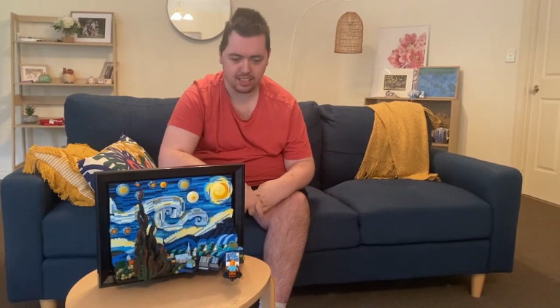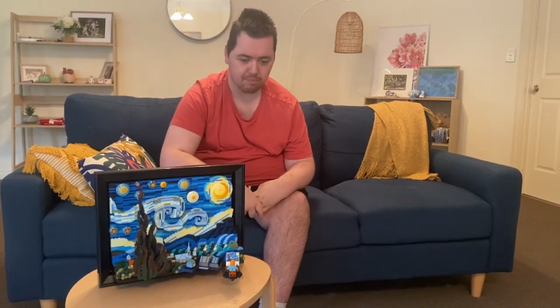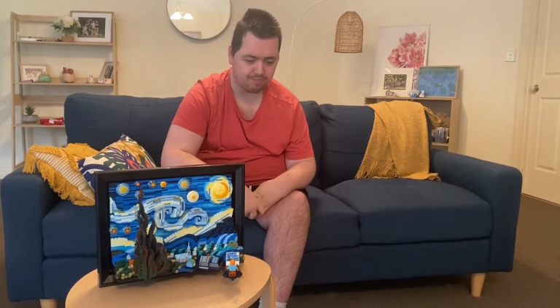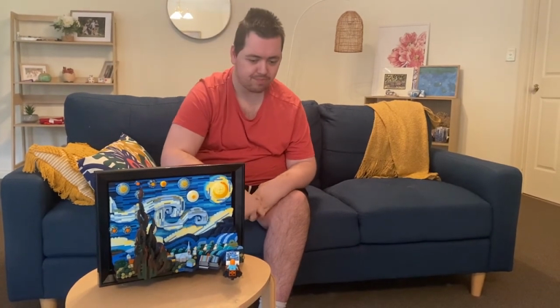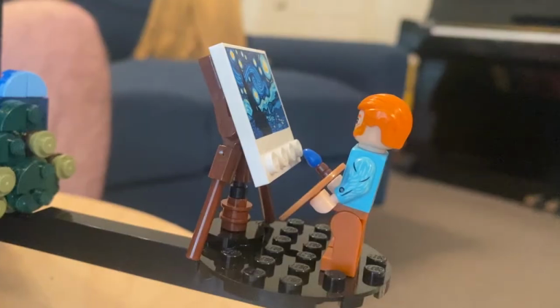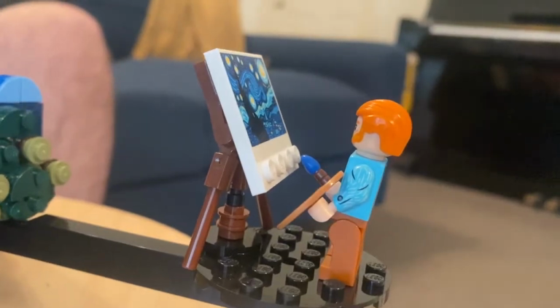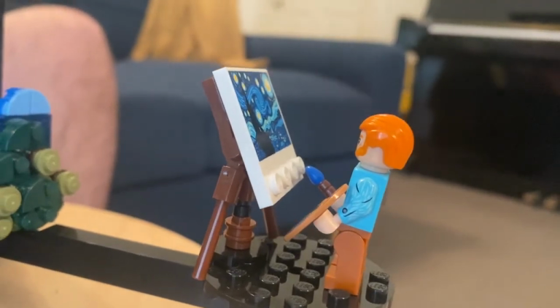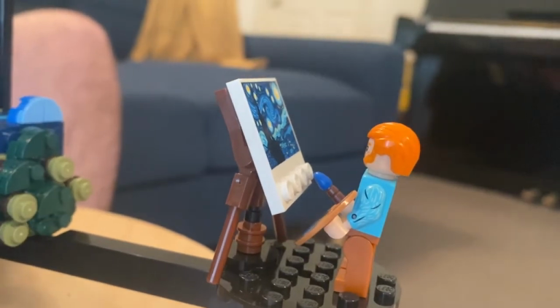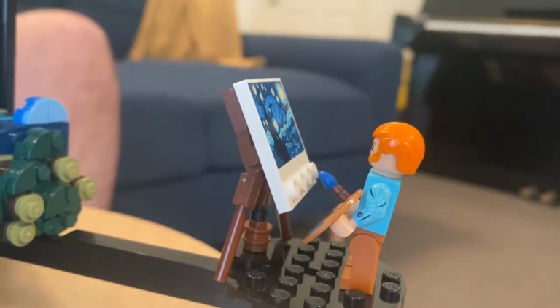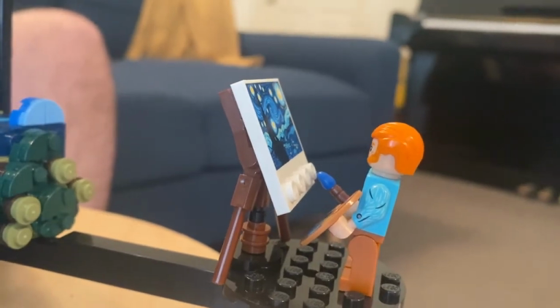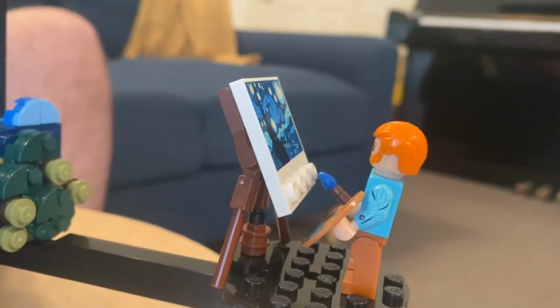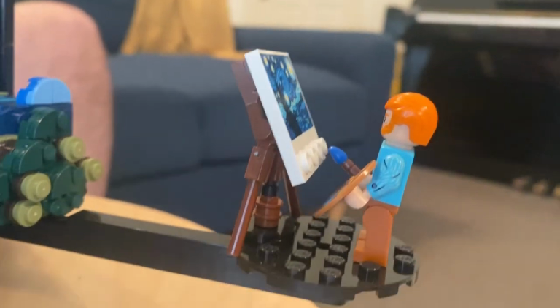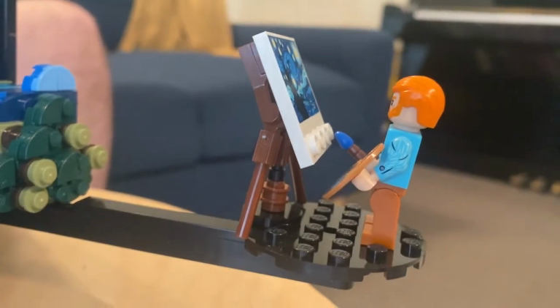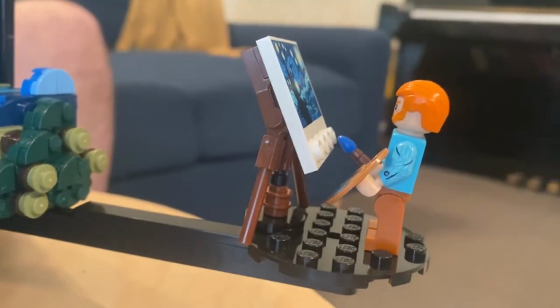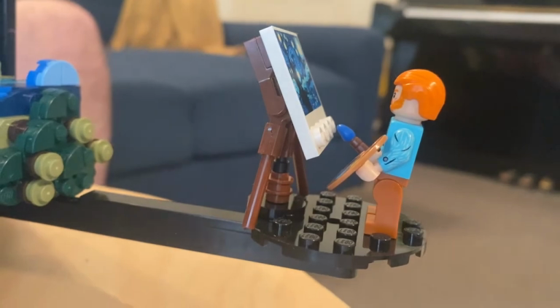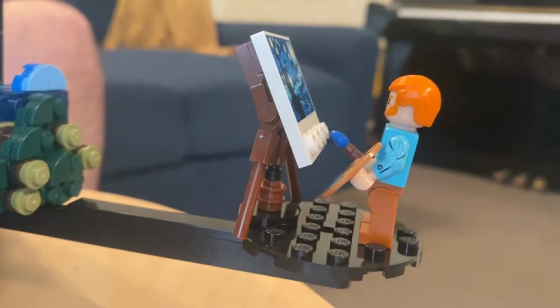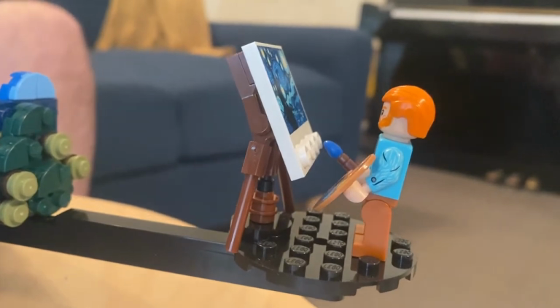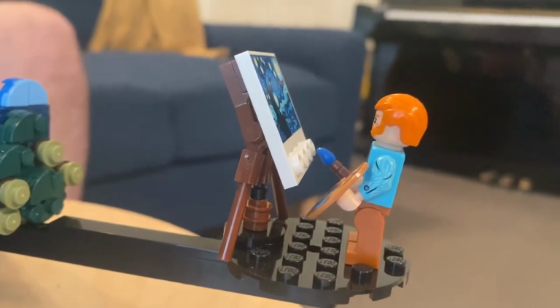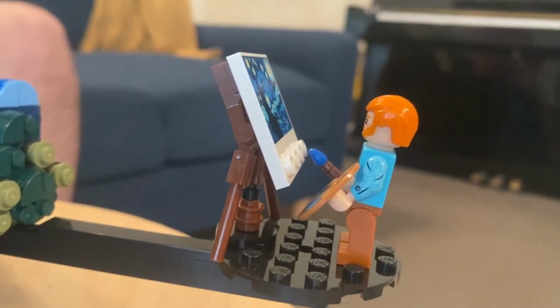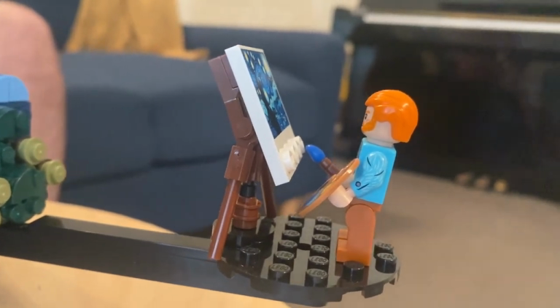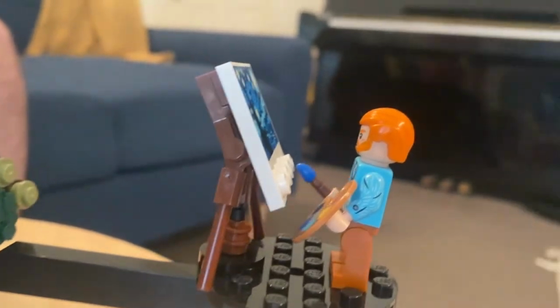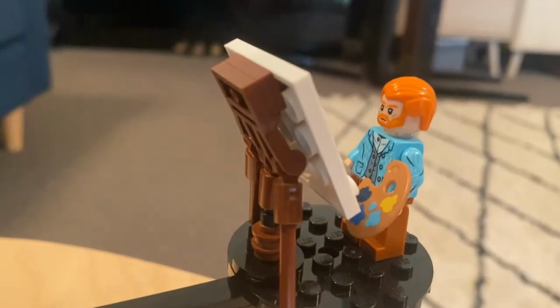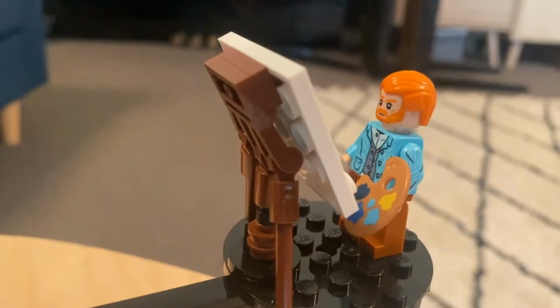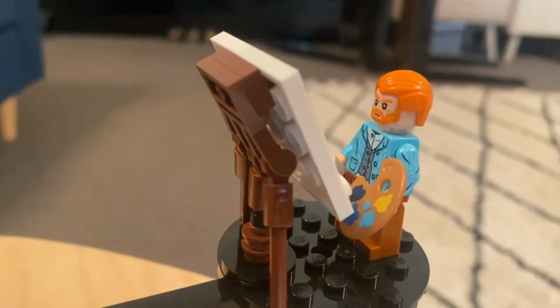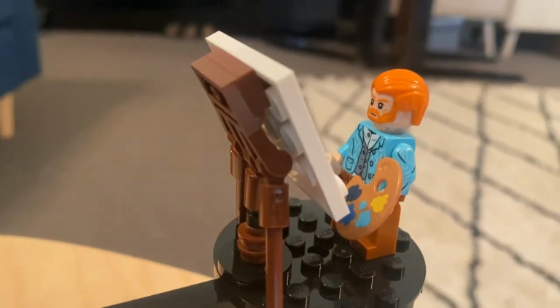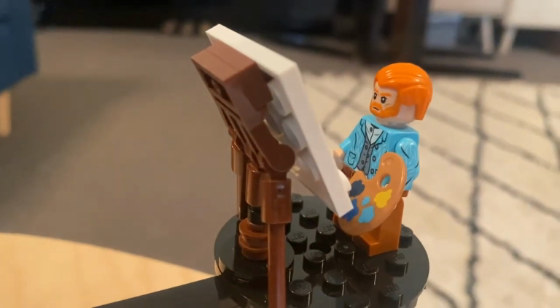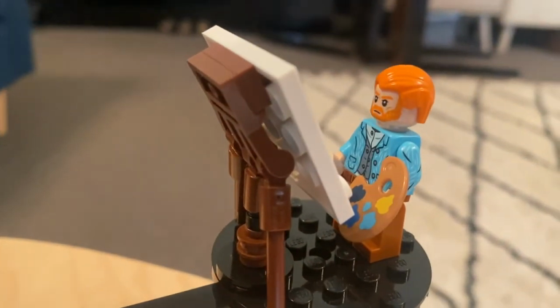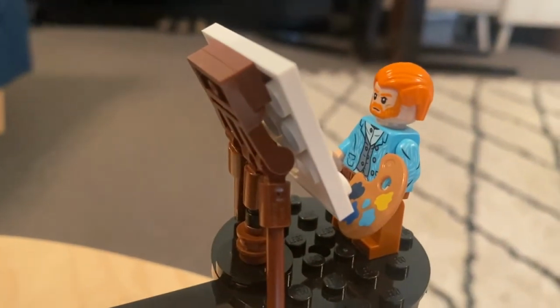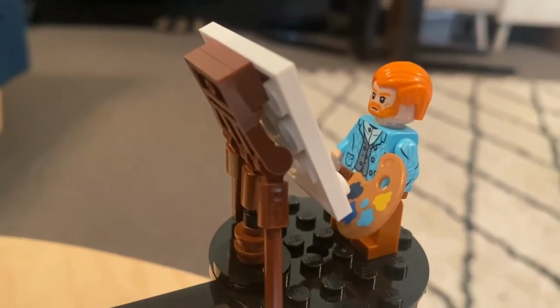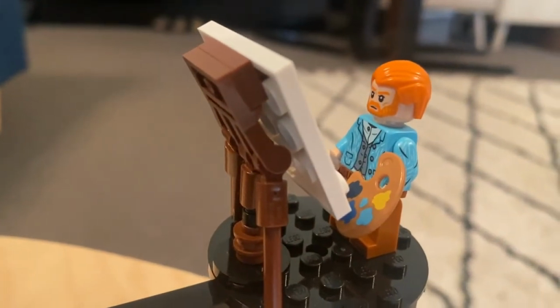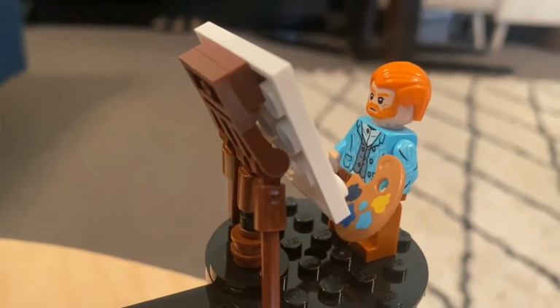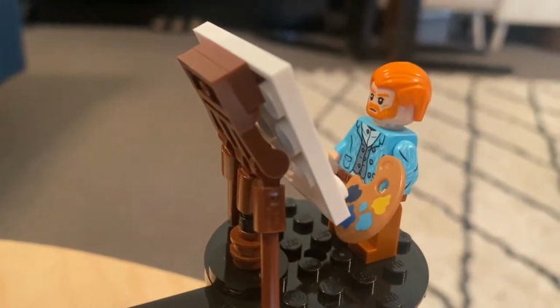And we've got a miniature Van Gogh over here. He's cool — looks like he's painting the actual Starry Night.